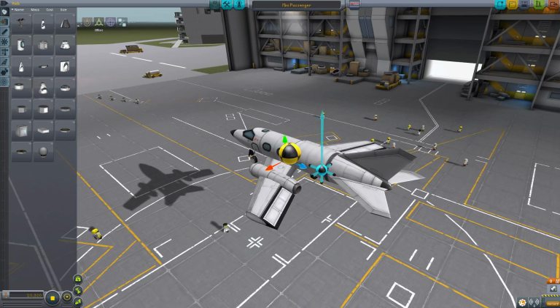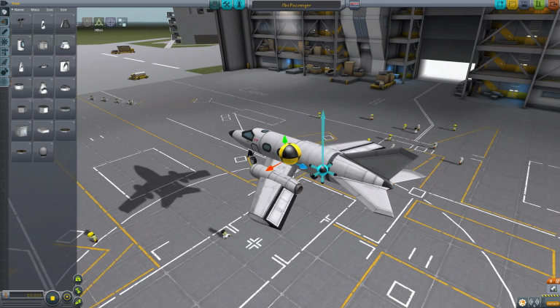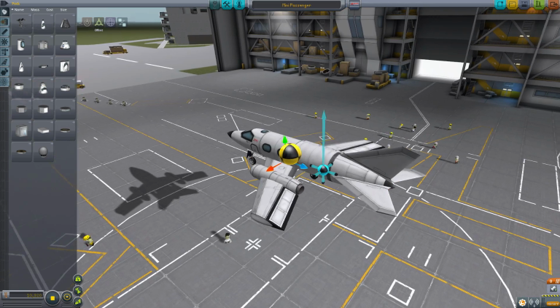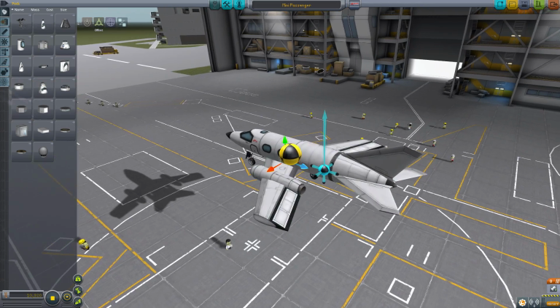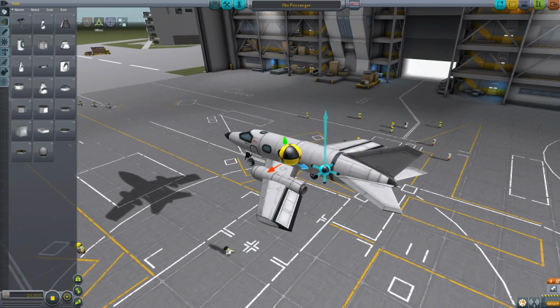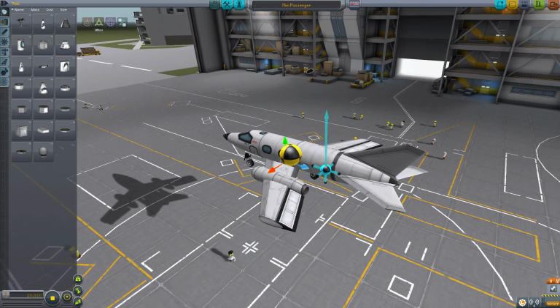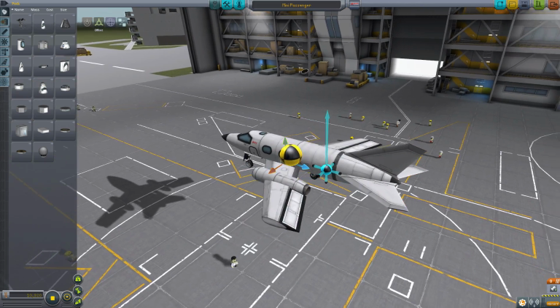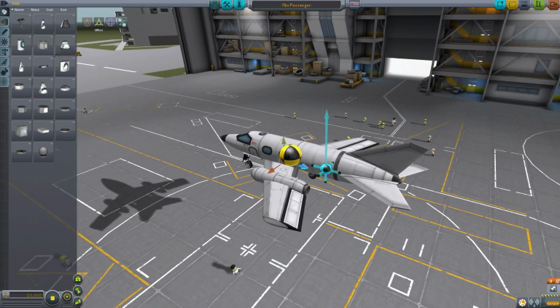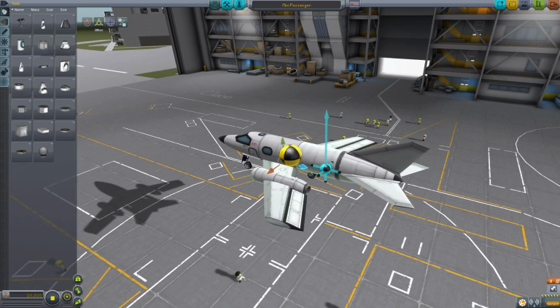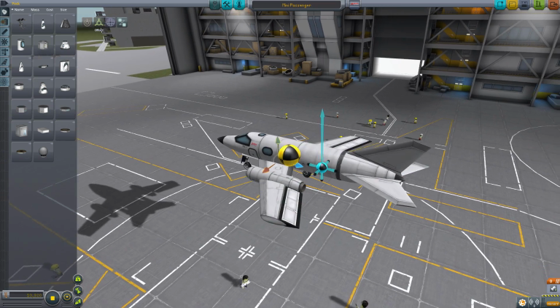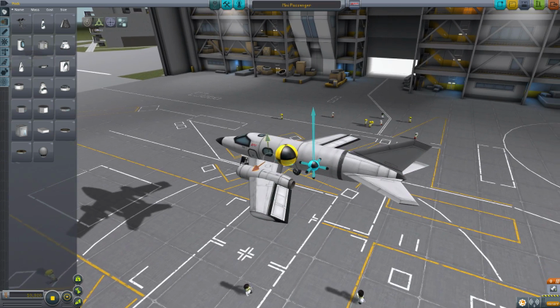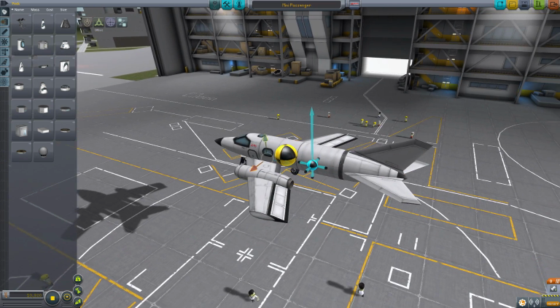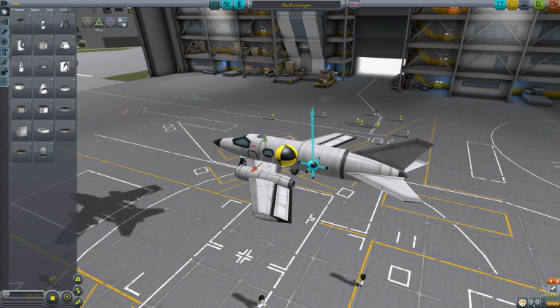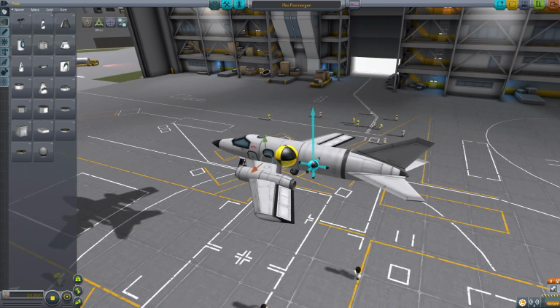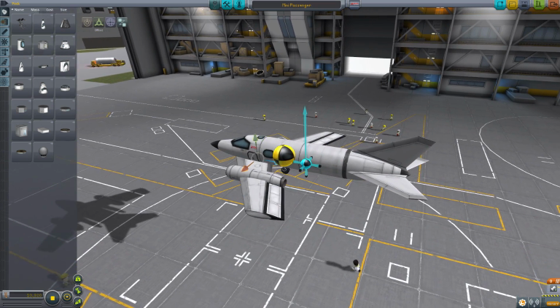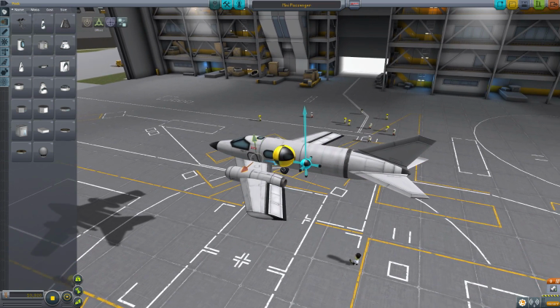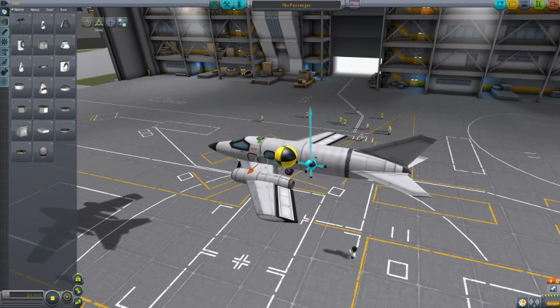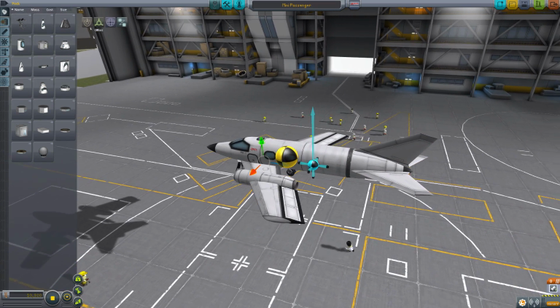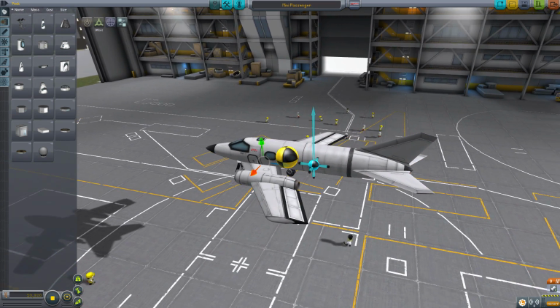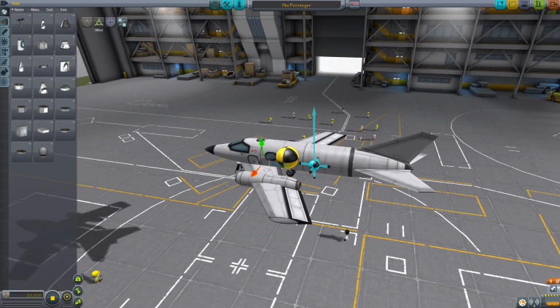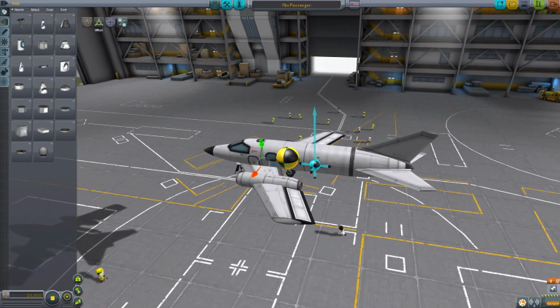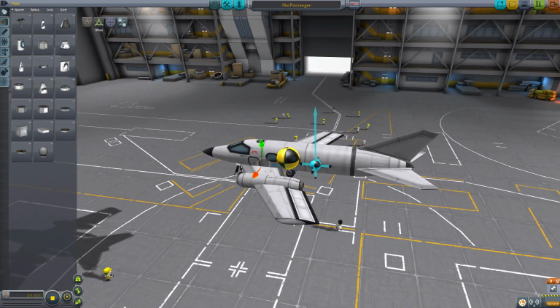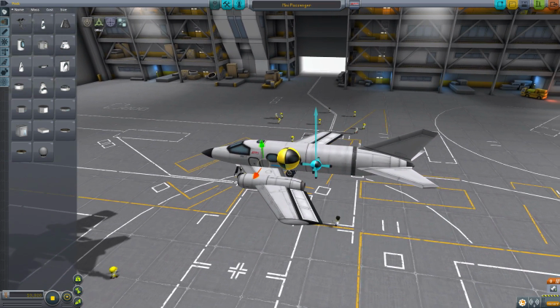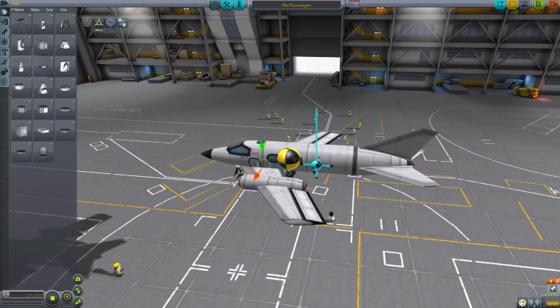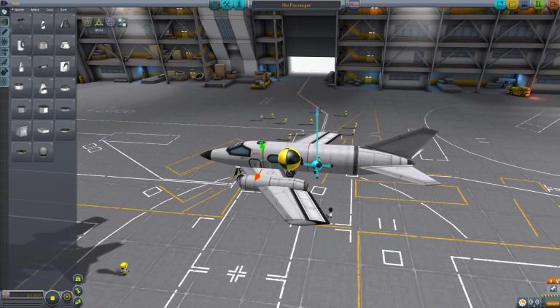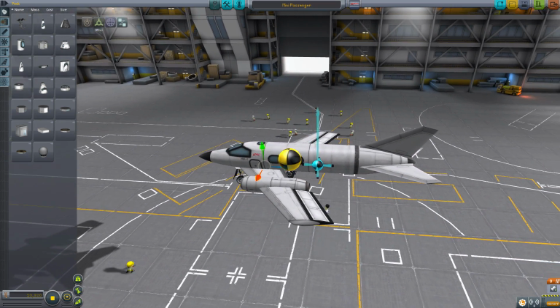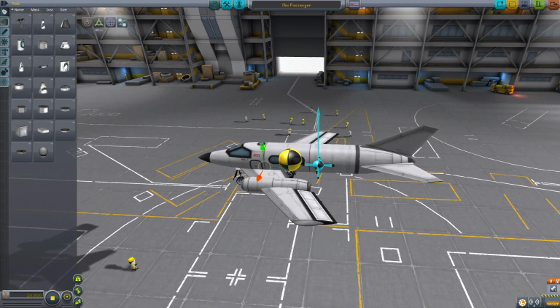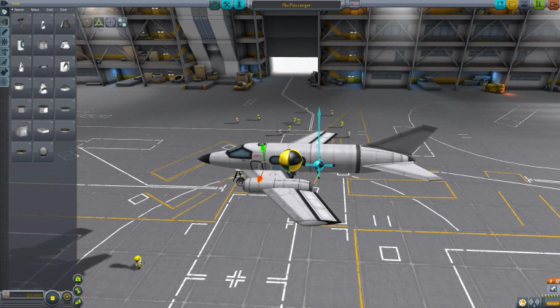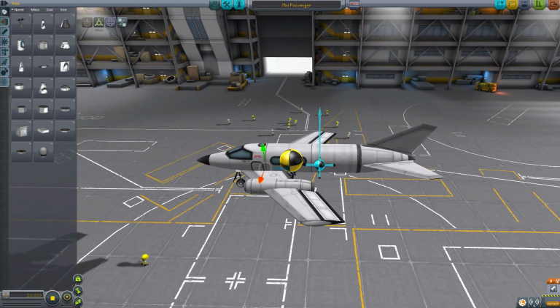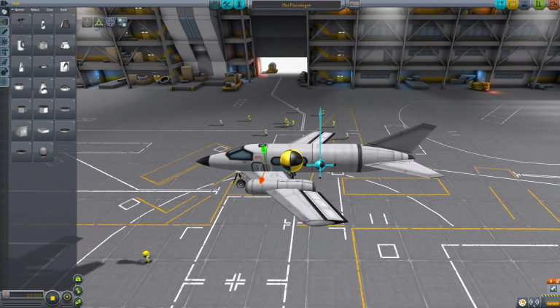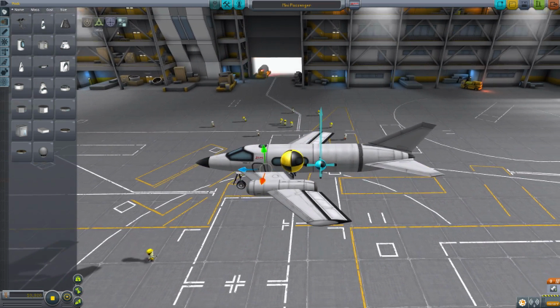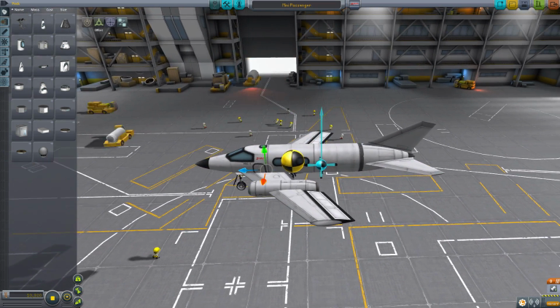However, if you need a lot of trim you probably want to fix your plane first by shifting the wings a little to the front, for example.